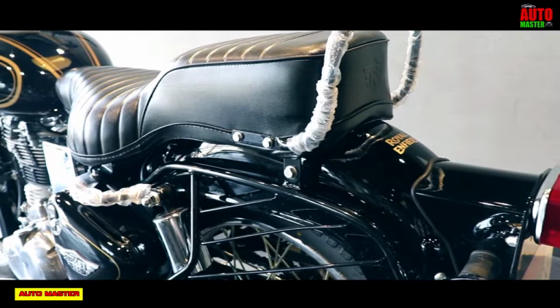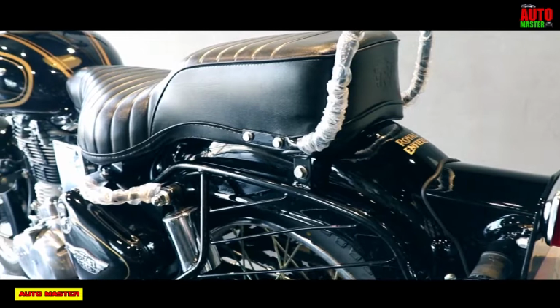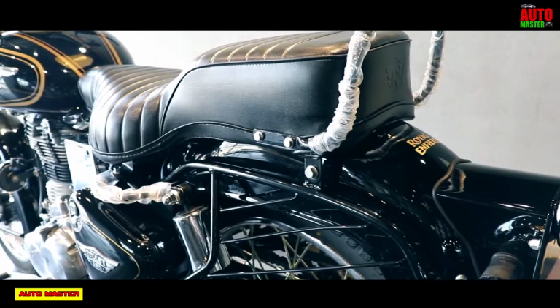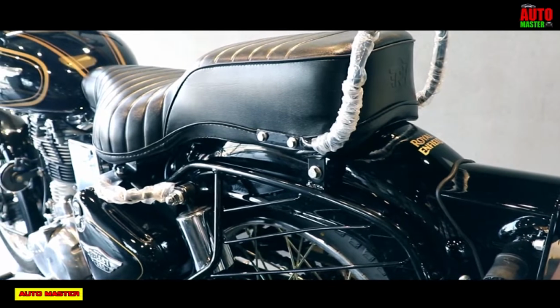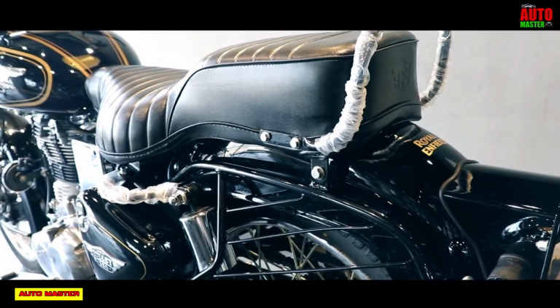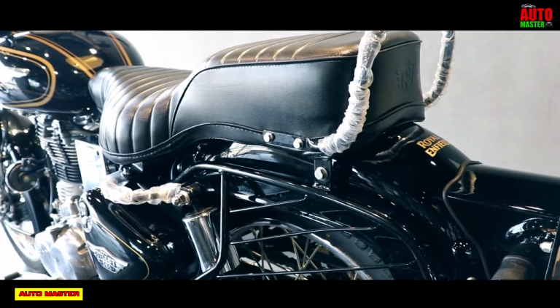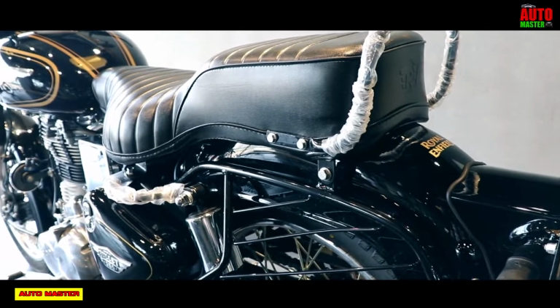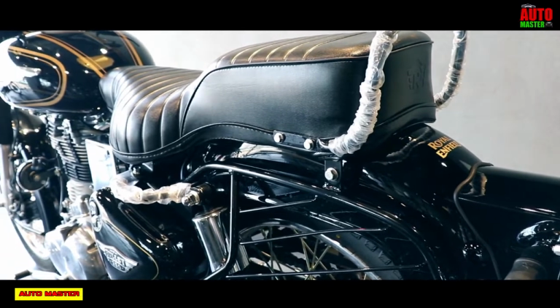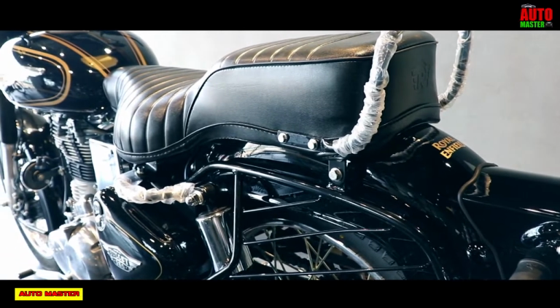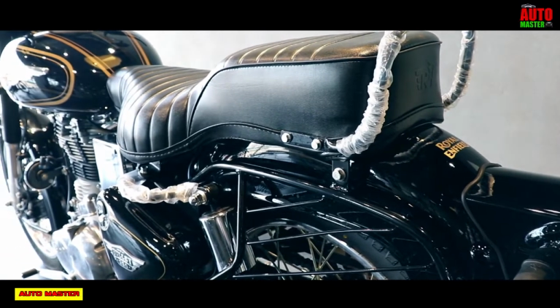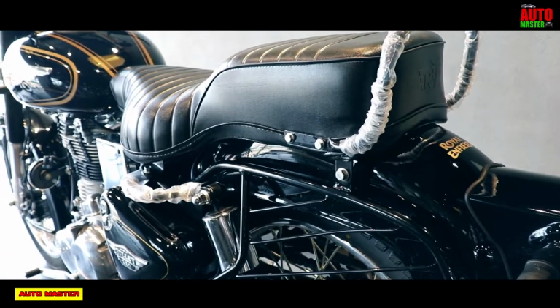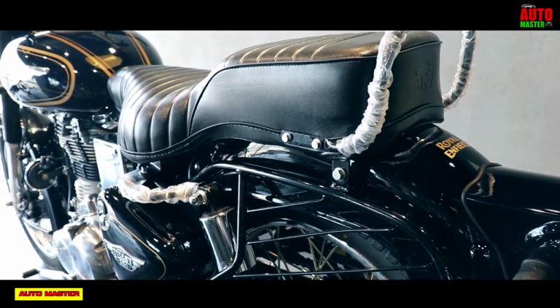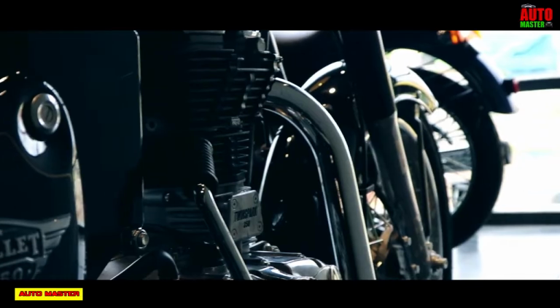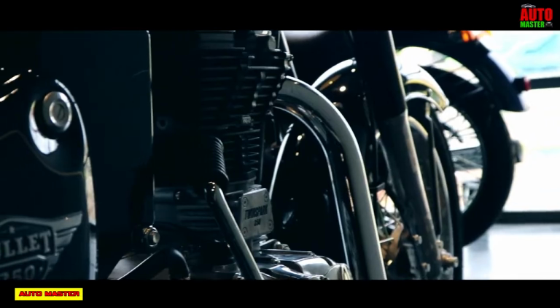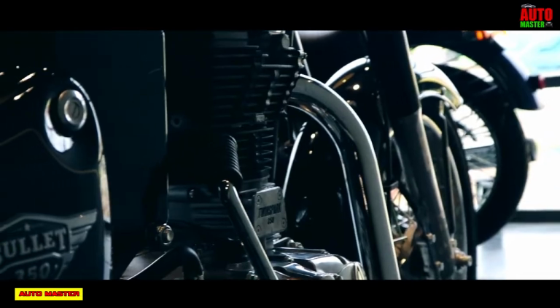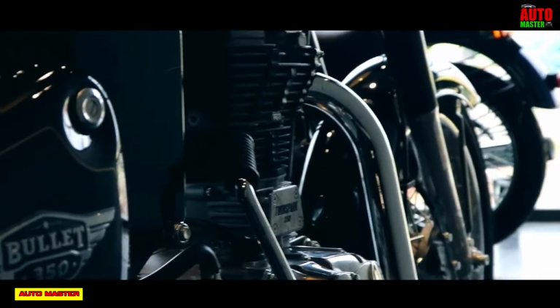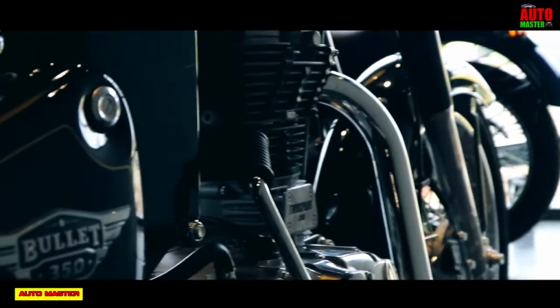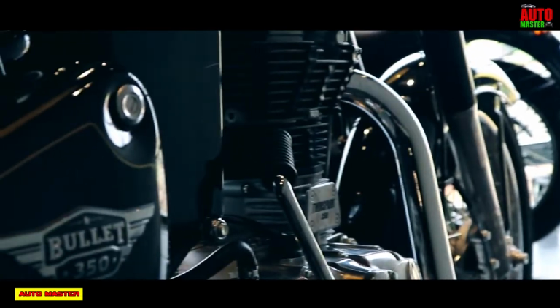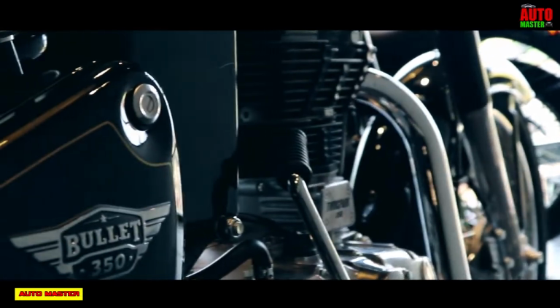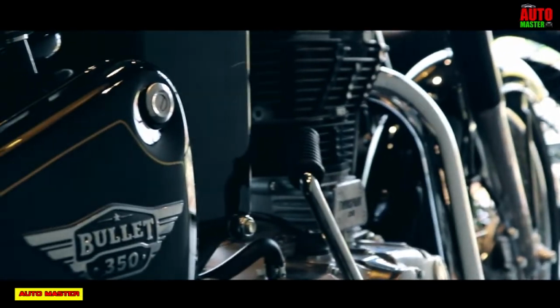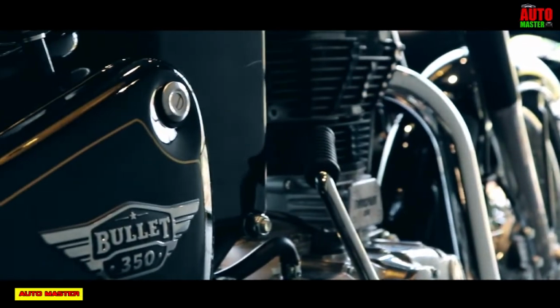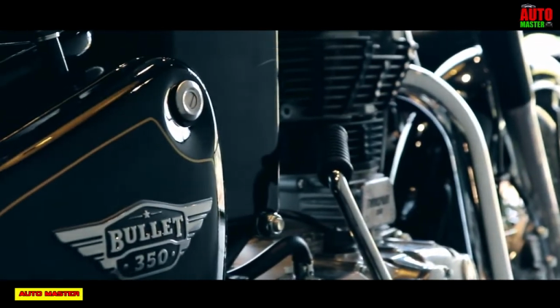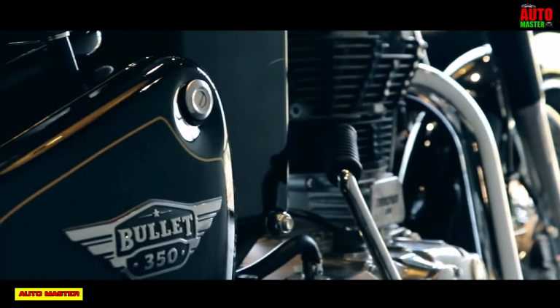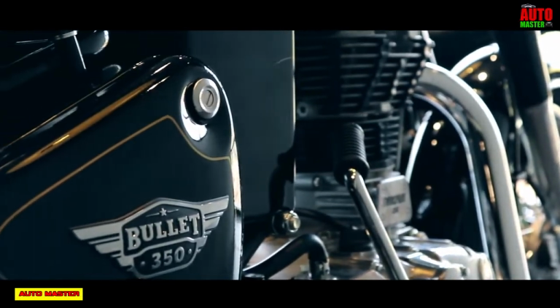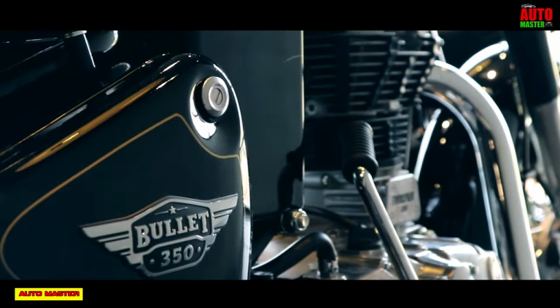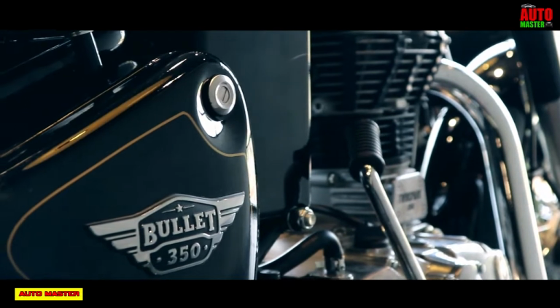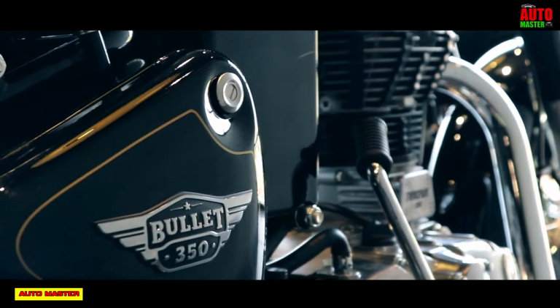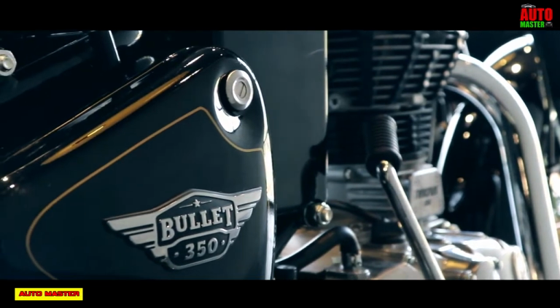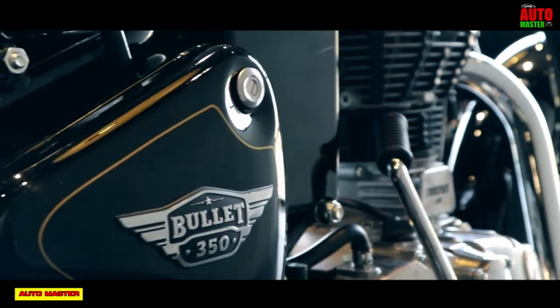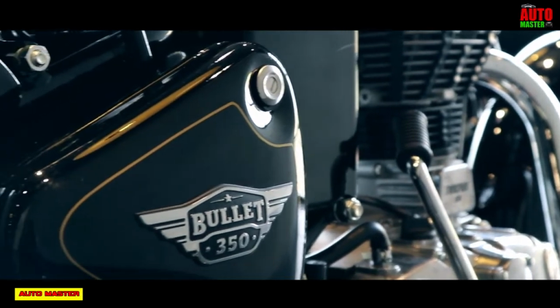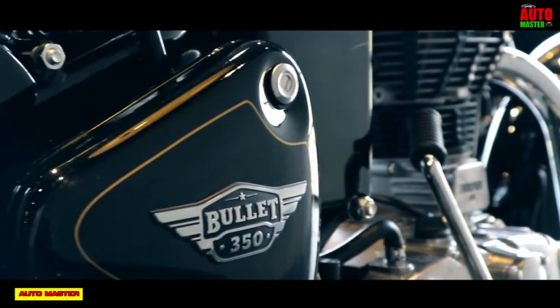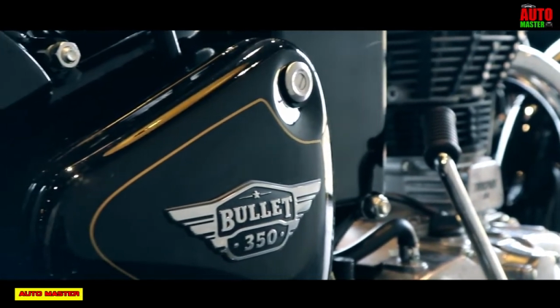It has a 5-speed constant mesh gearbox. The clutch type is wet-multiple clutch. Overall, it's a high-performance and high-torque engine.